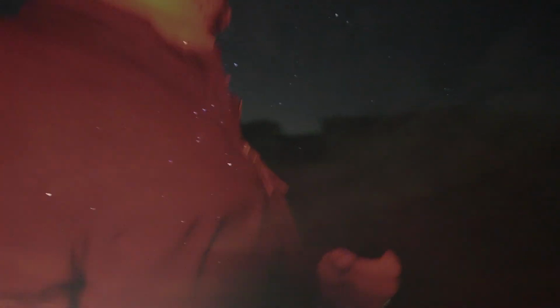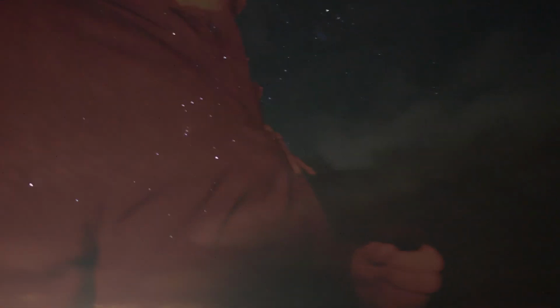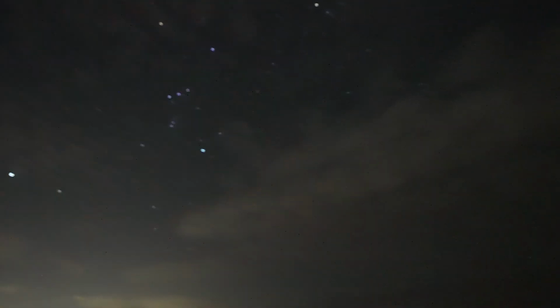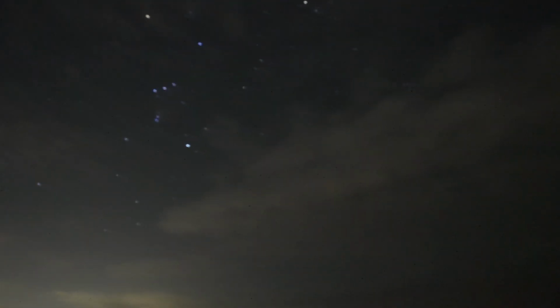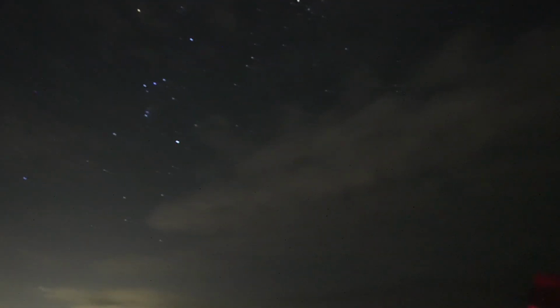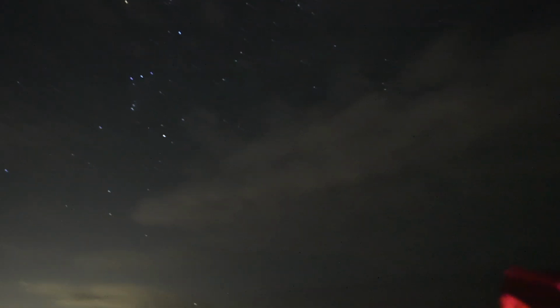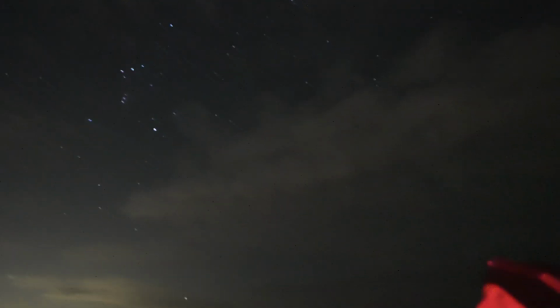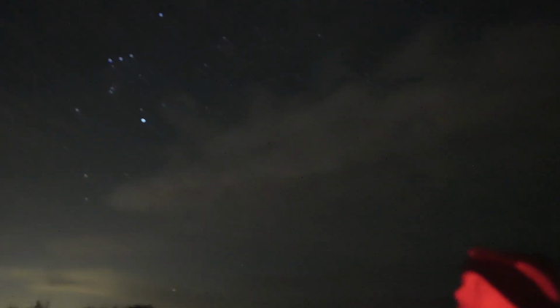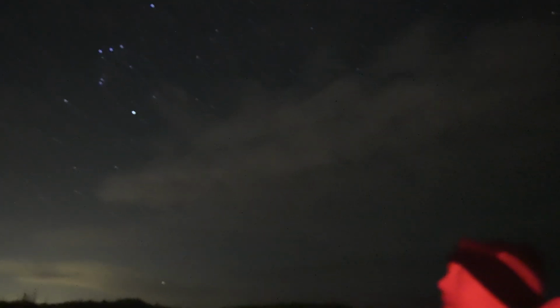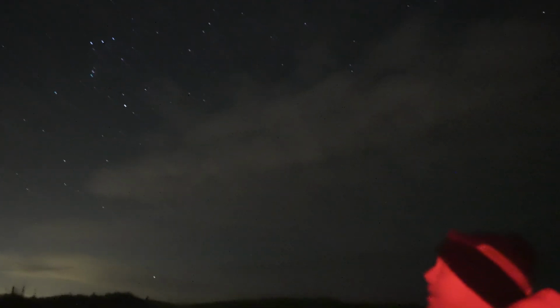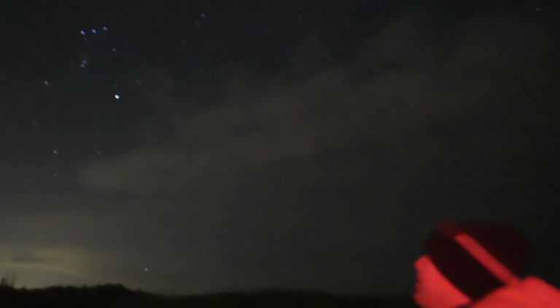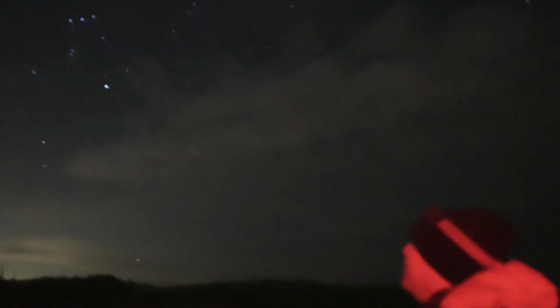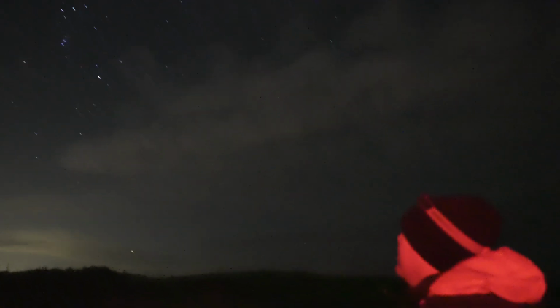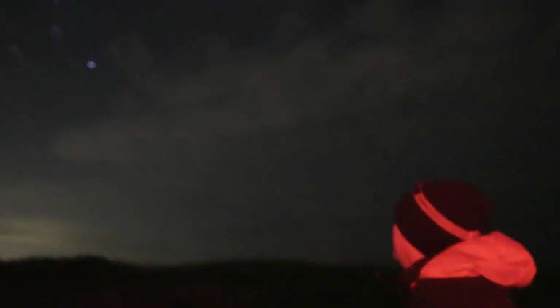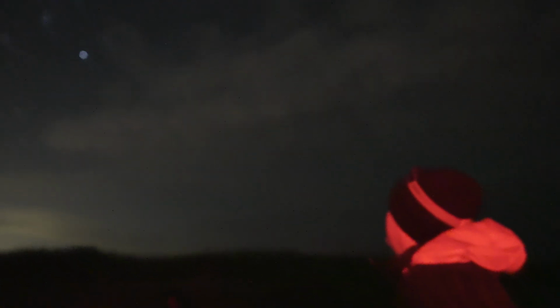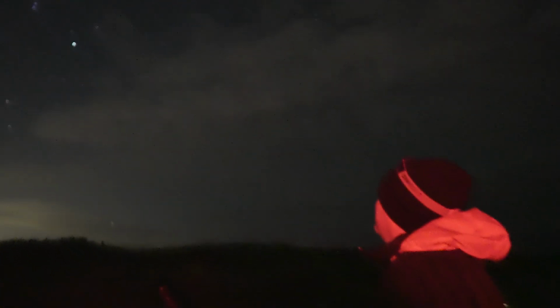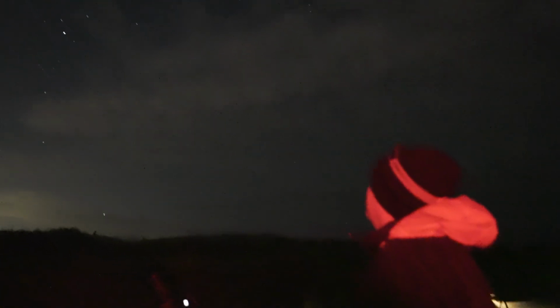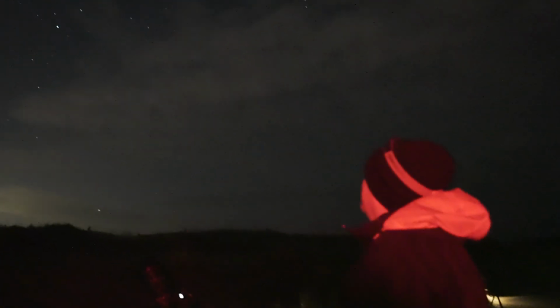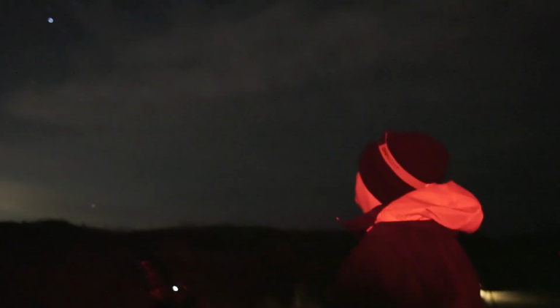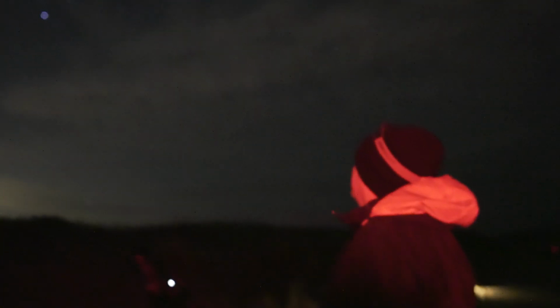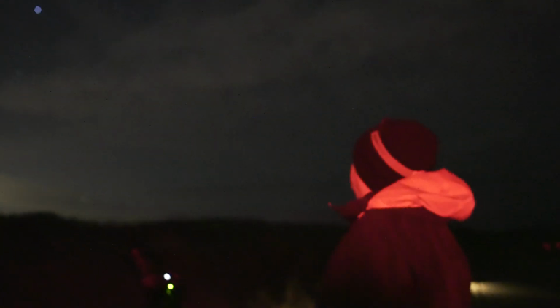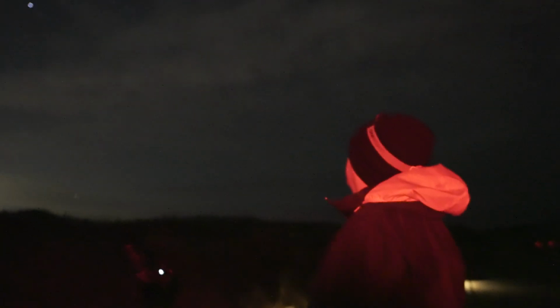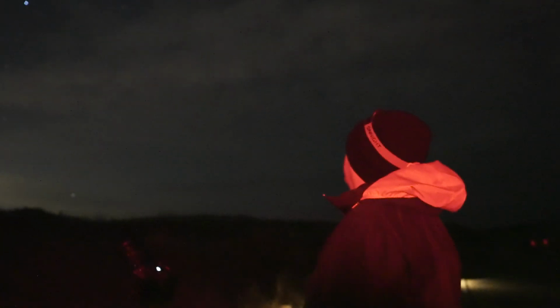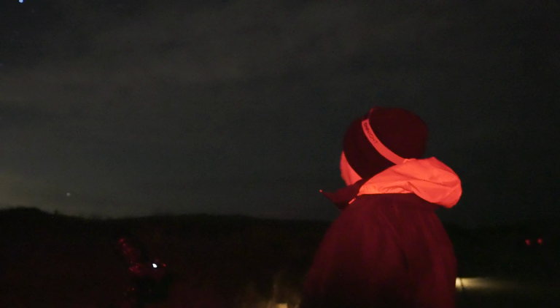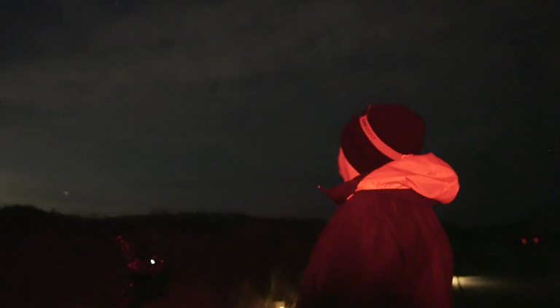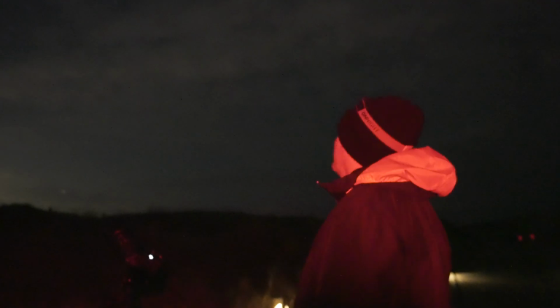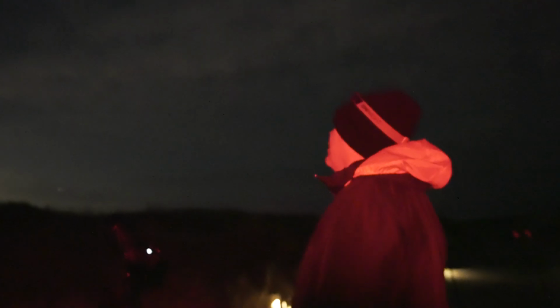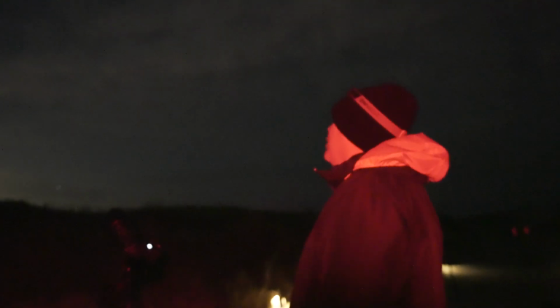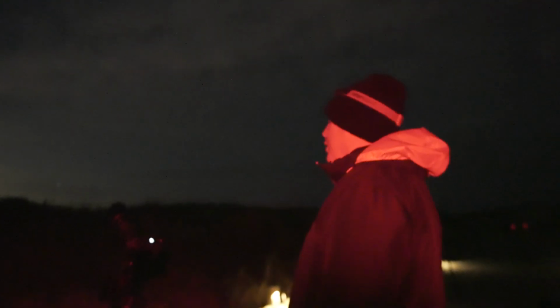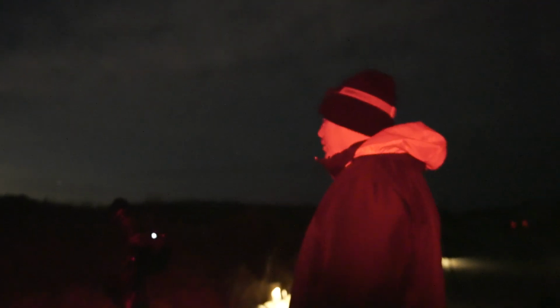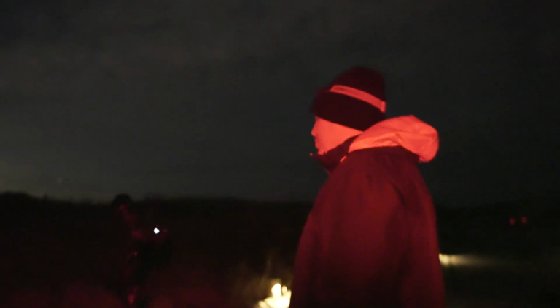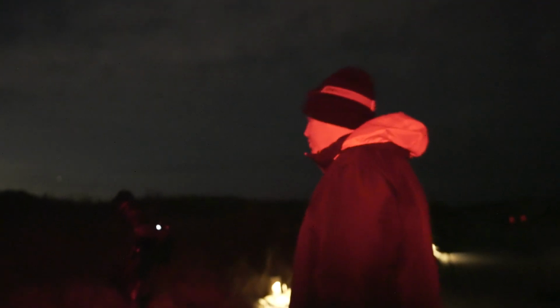Suddenly the sky seemed to clear for a bit. I decided to set up my MoveShoot Move Nomad next to Shon and made an attempt to track the sky.